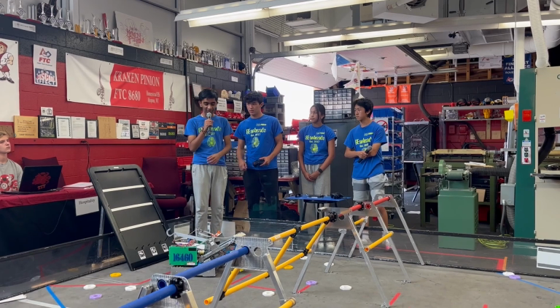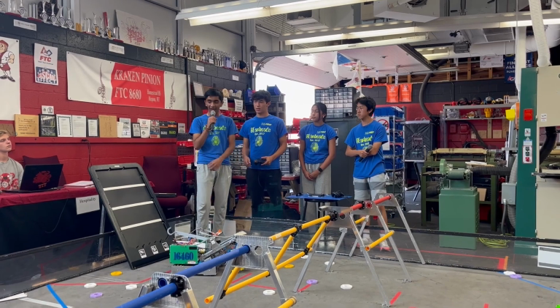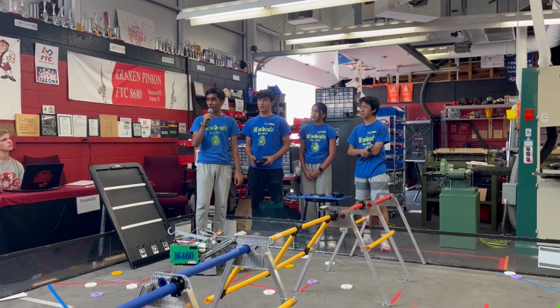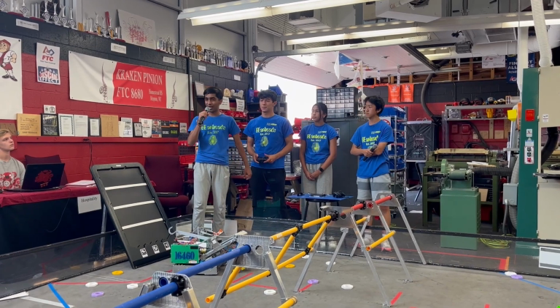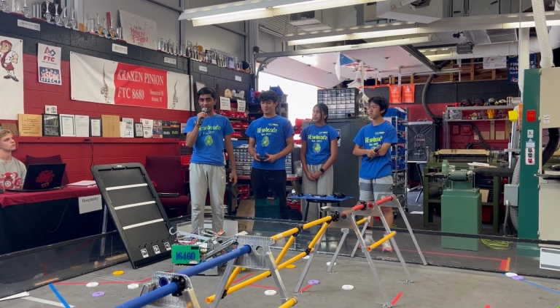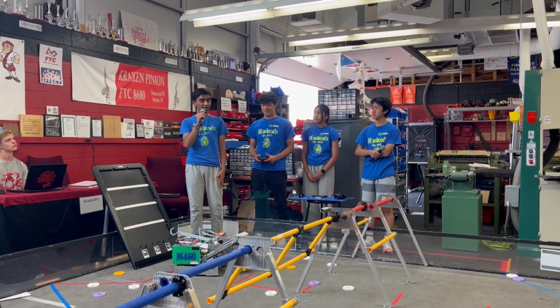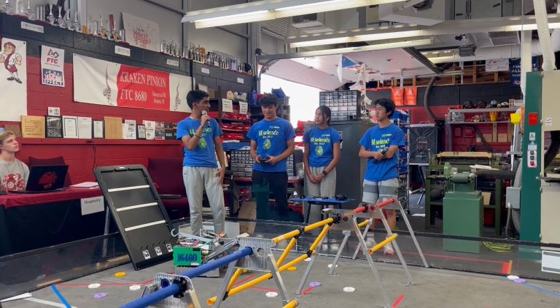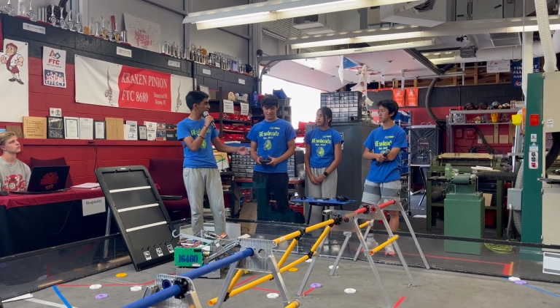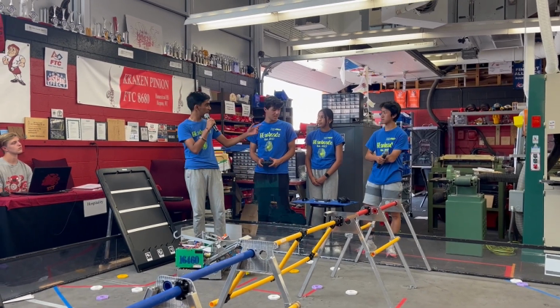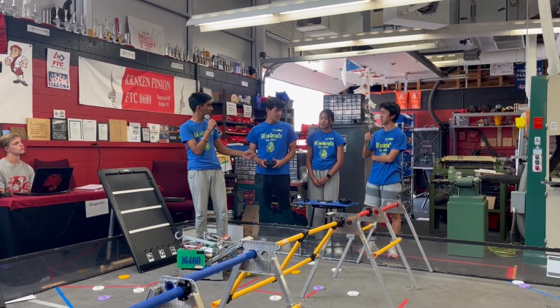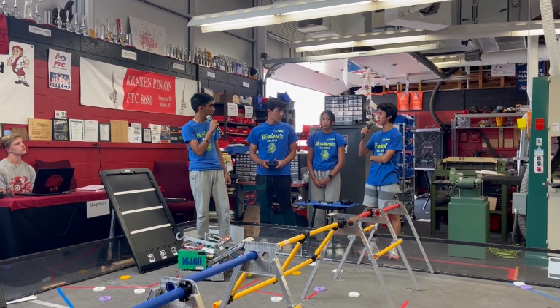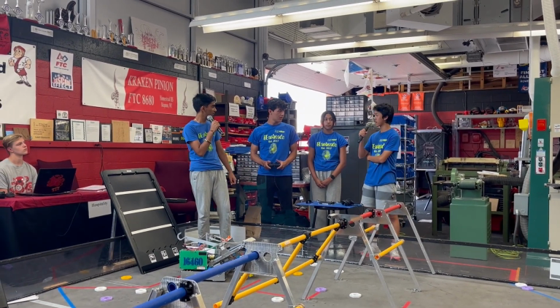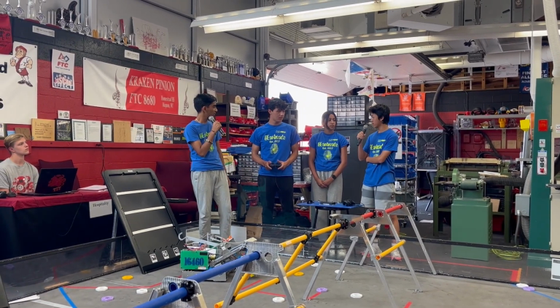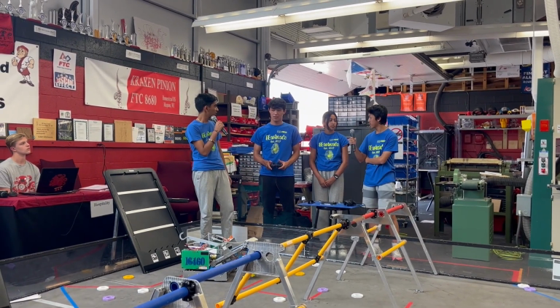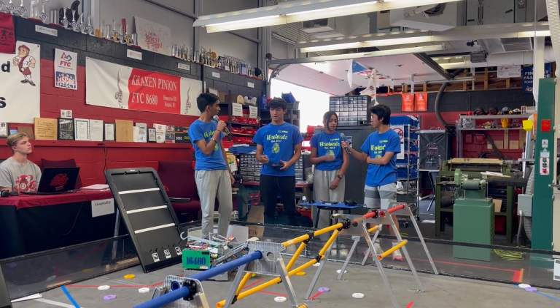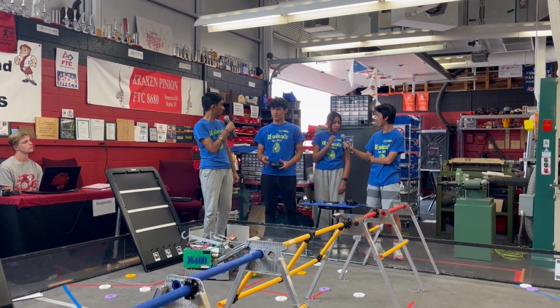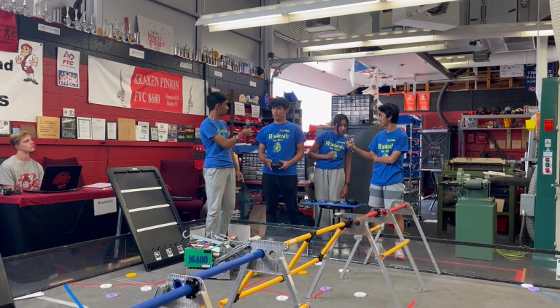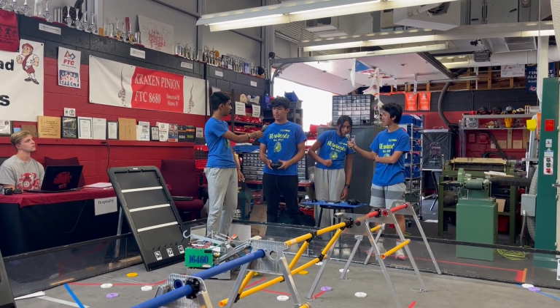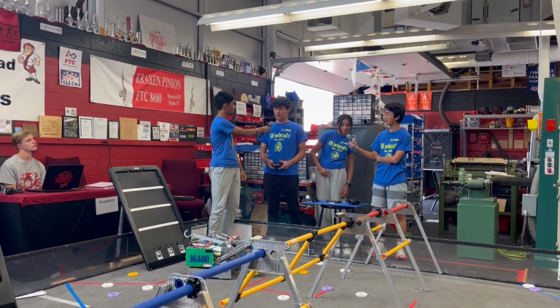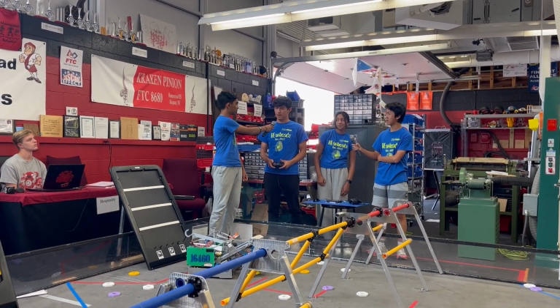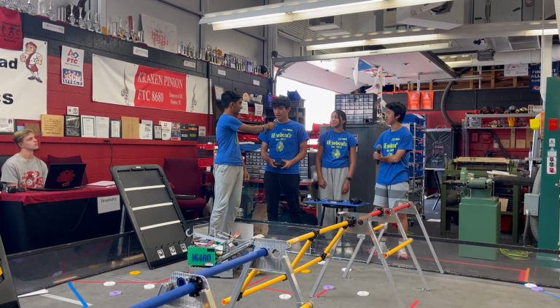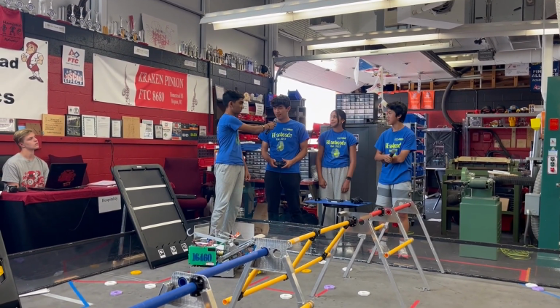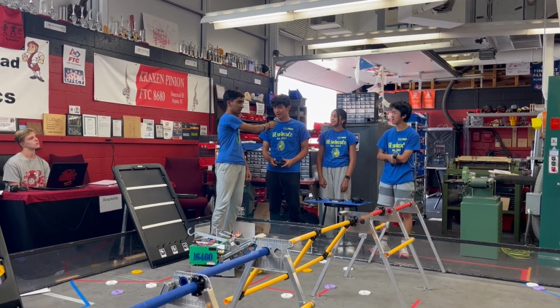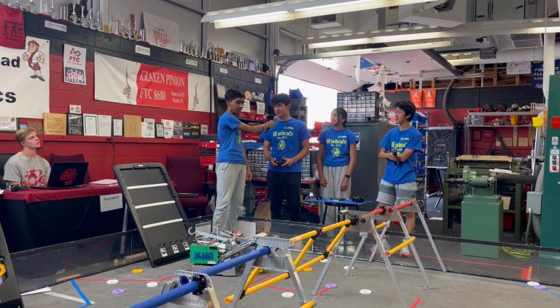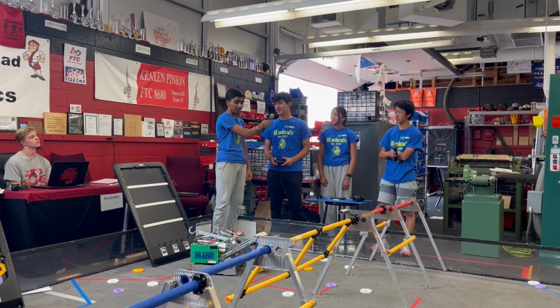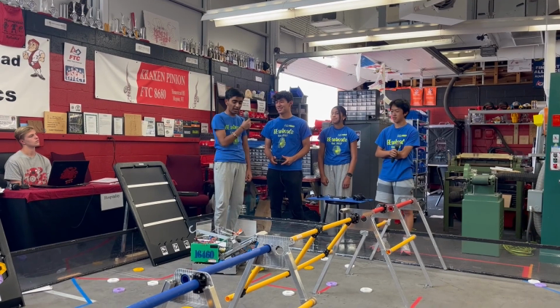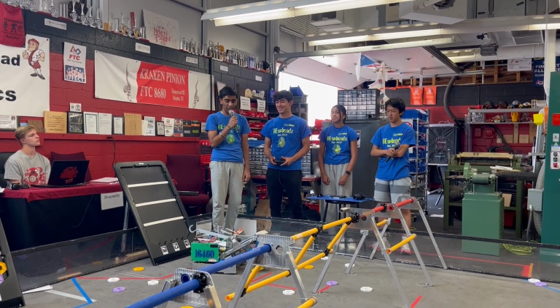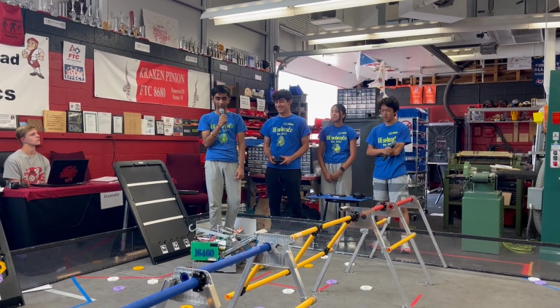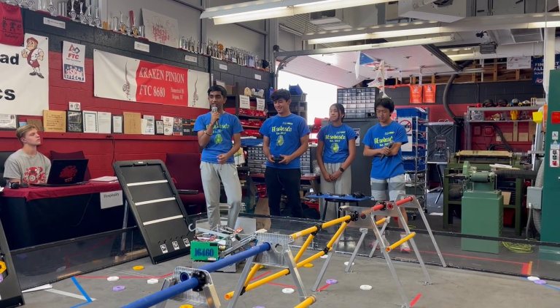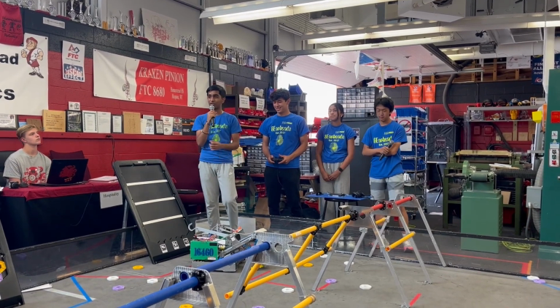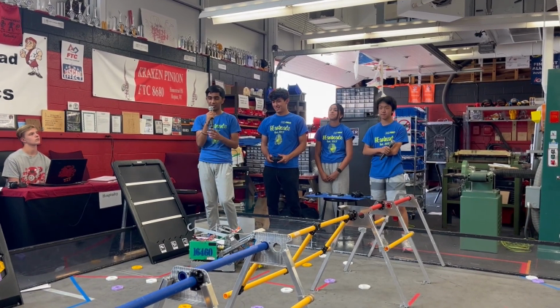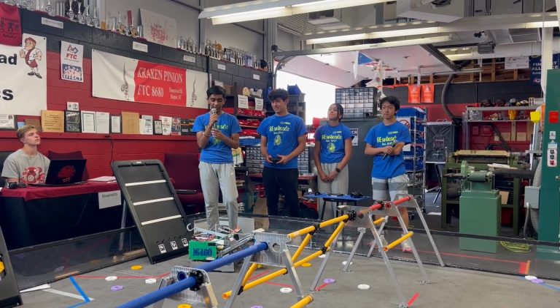Hello, my name is Amanish. My name is Nathan. My name is Ria. And I'm Matthew. And we're from 16460 GearHeads.